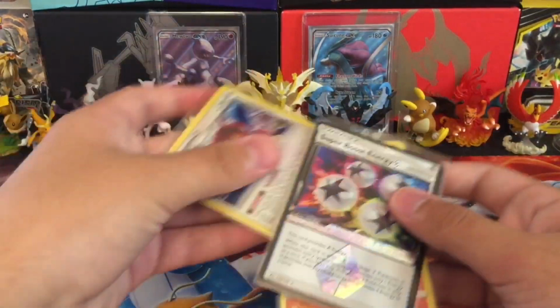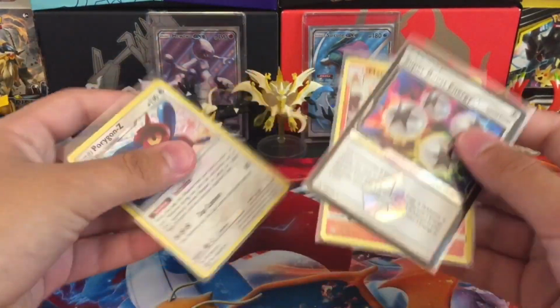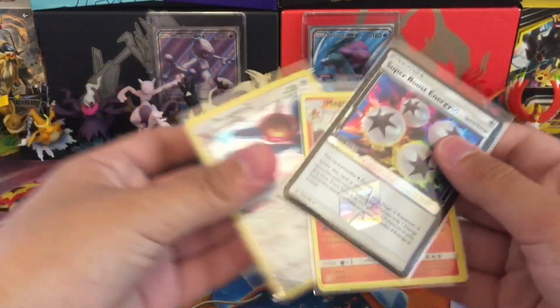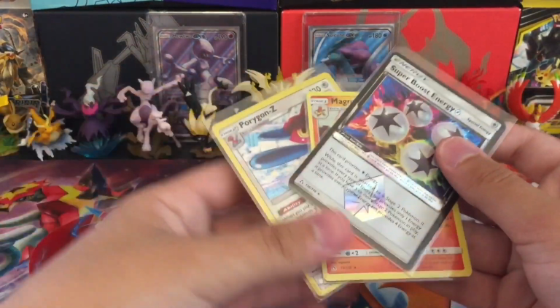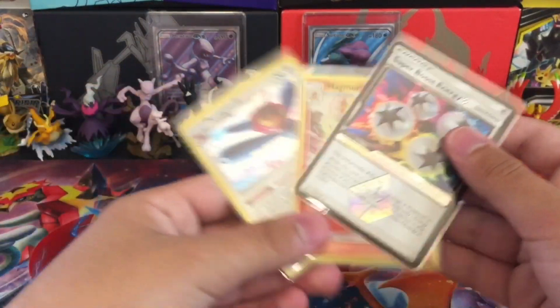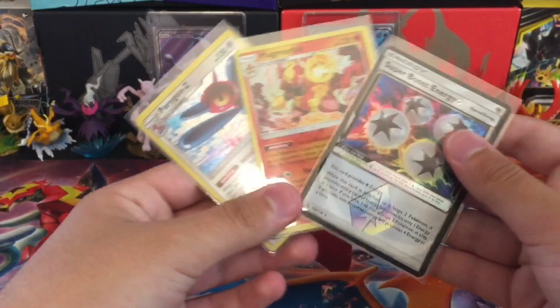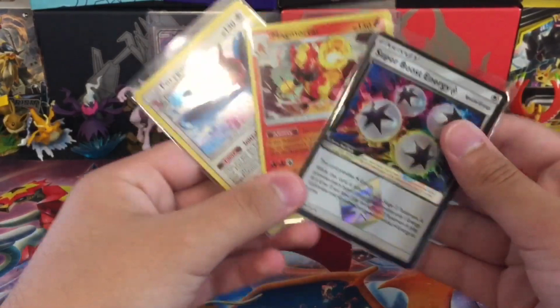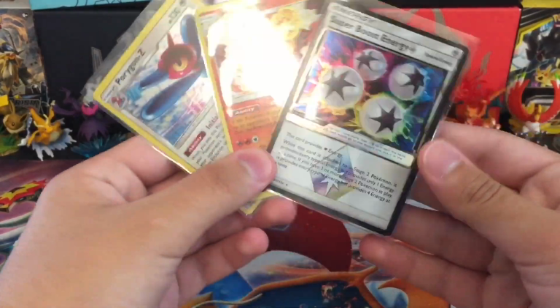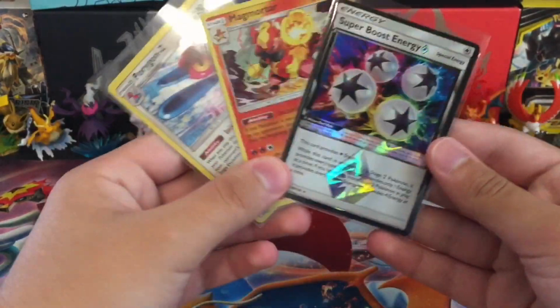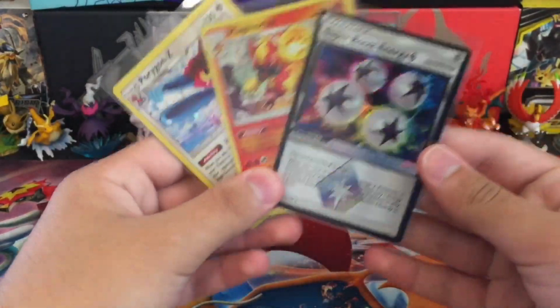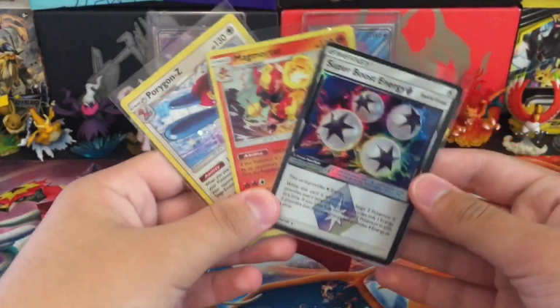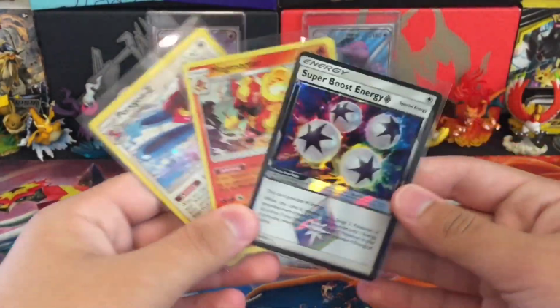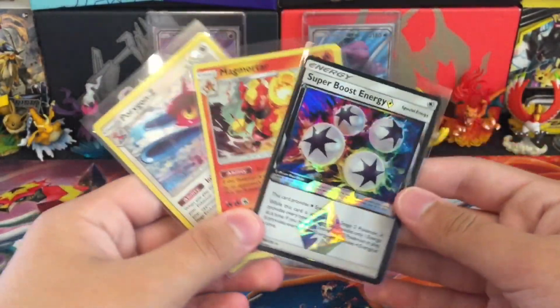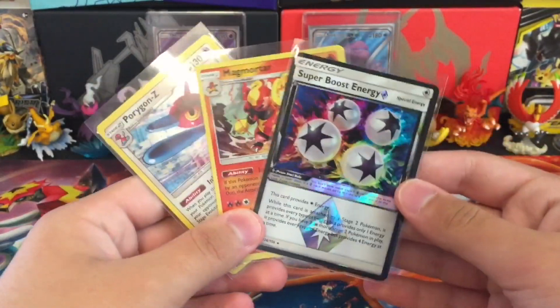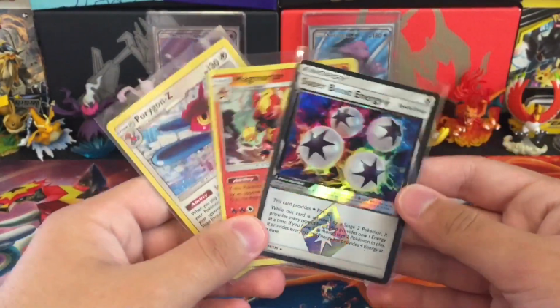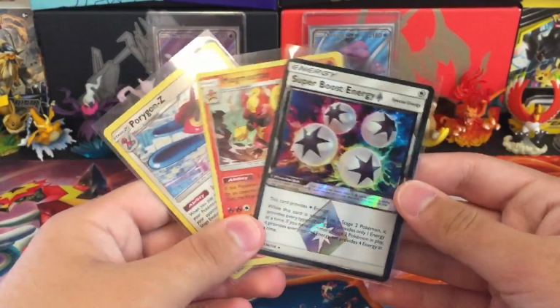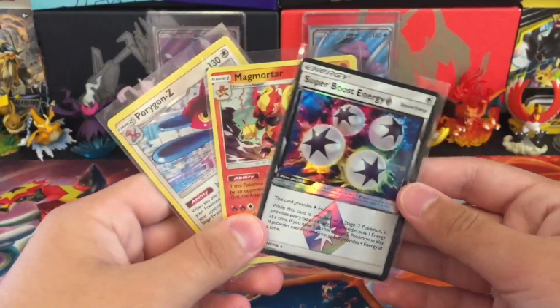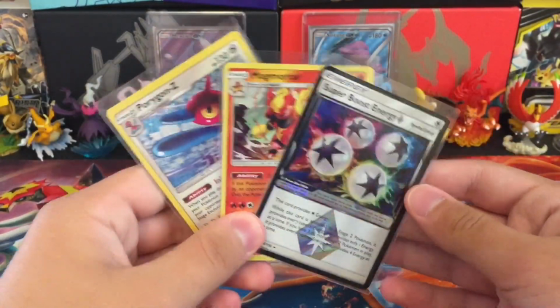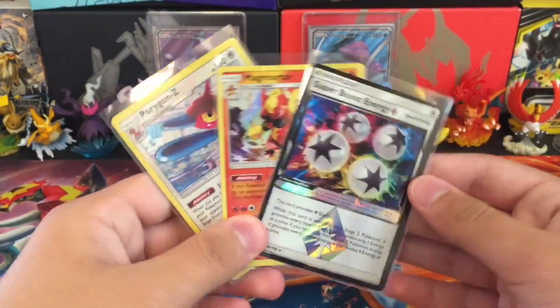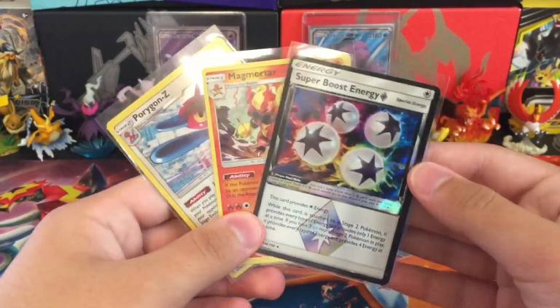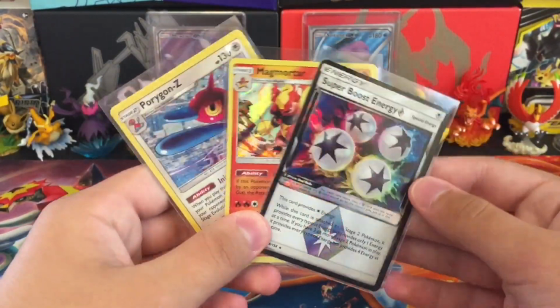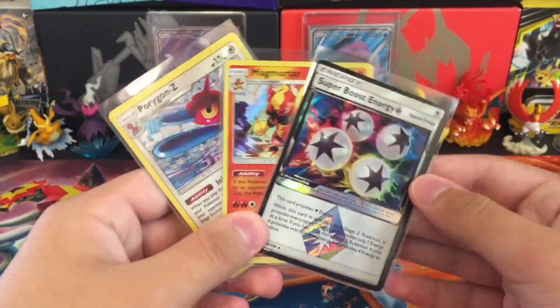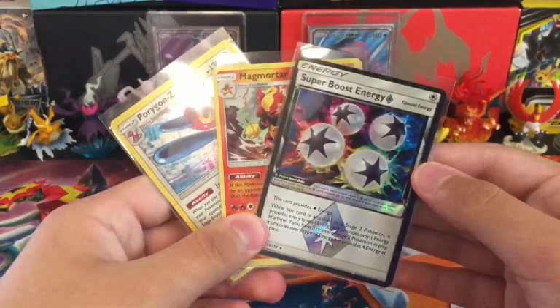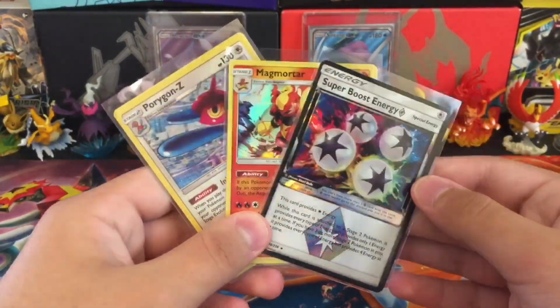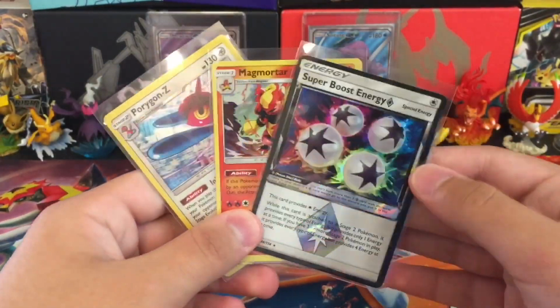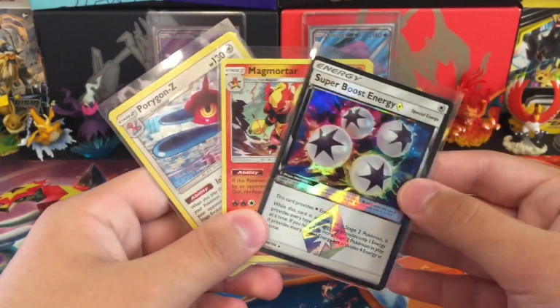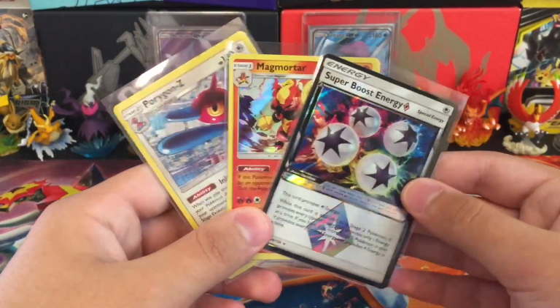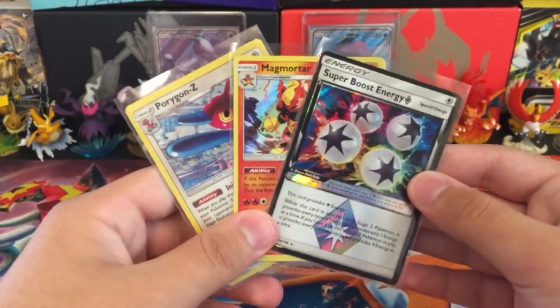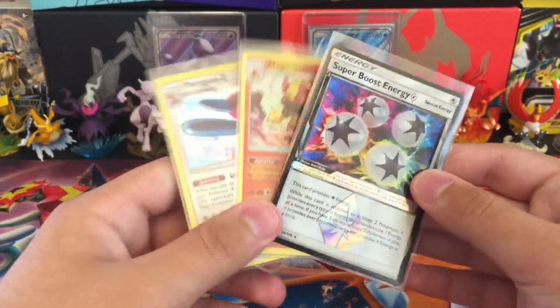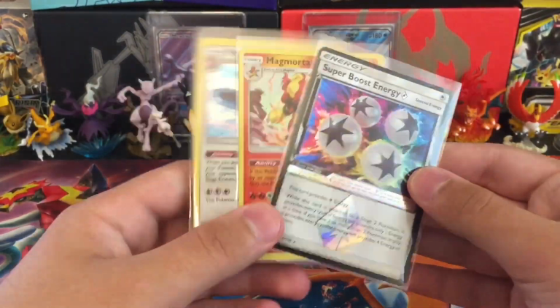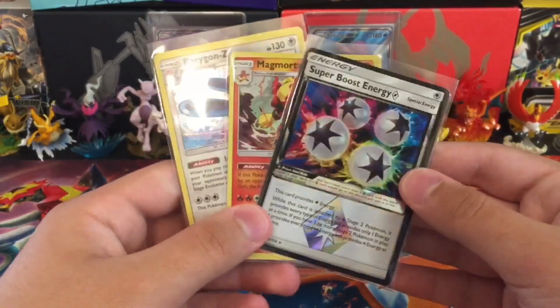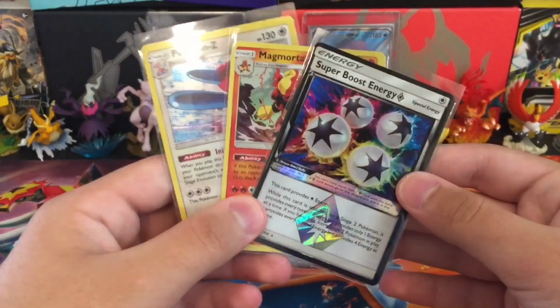We didn't get any GXs, but at least we got a Prism Star and a Holographic. Thank you guys for watching.